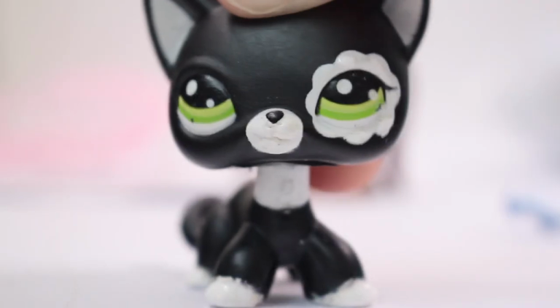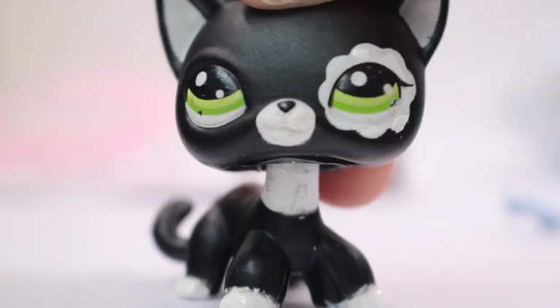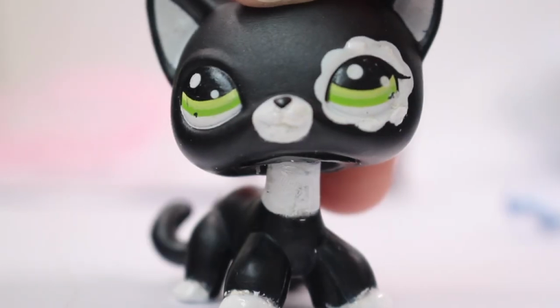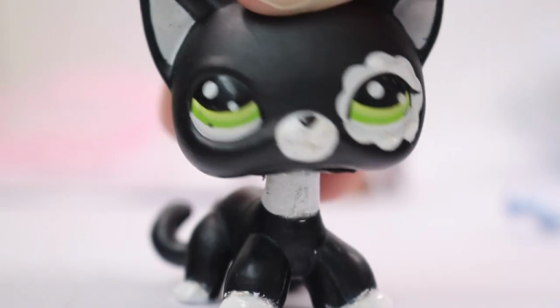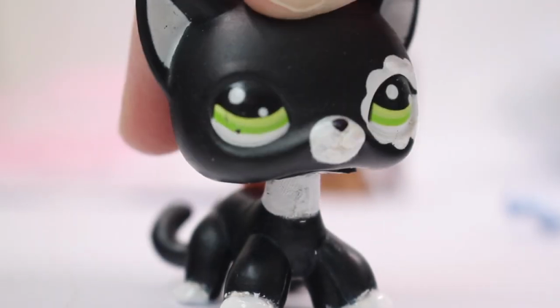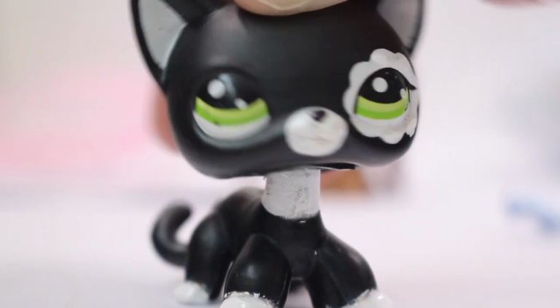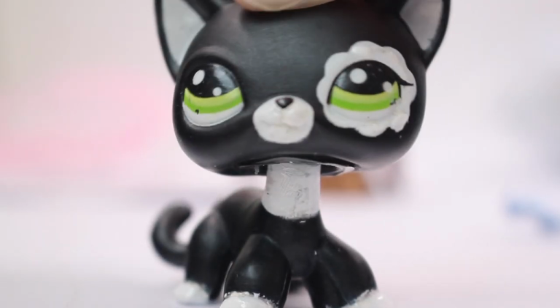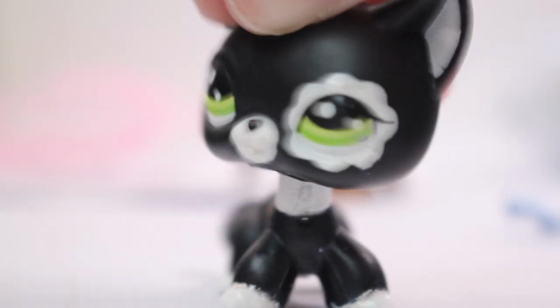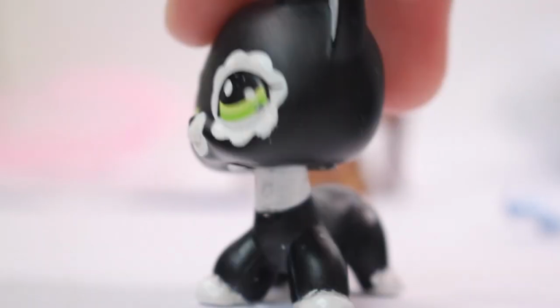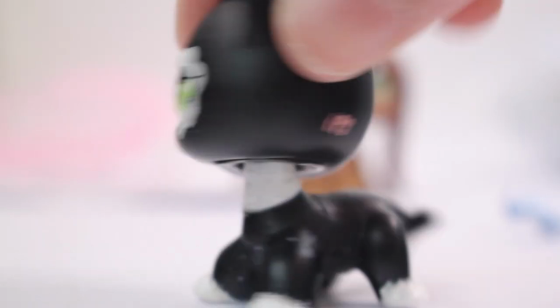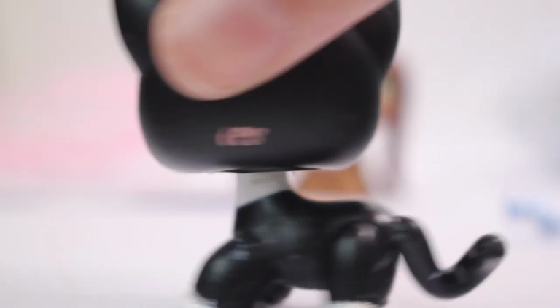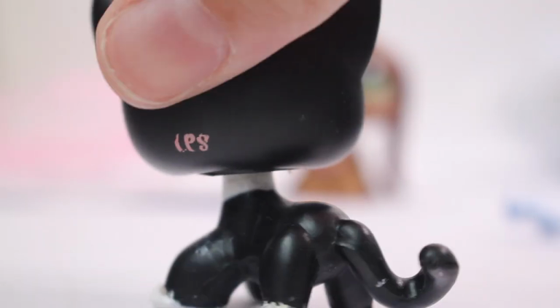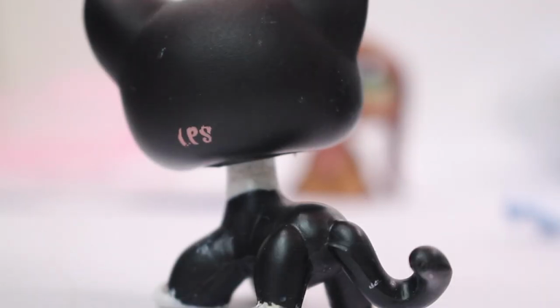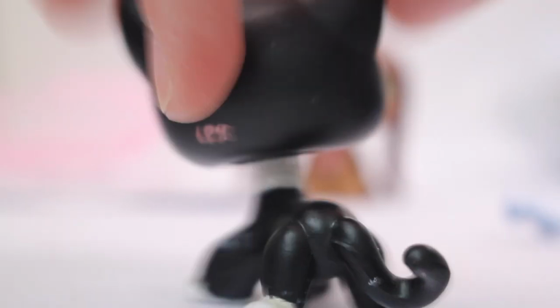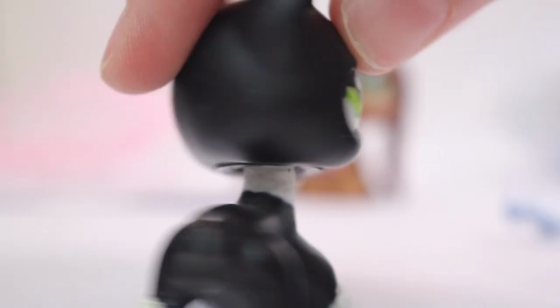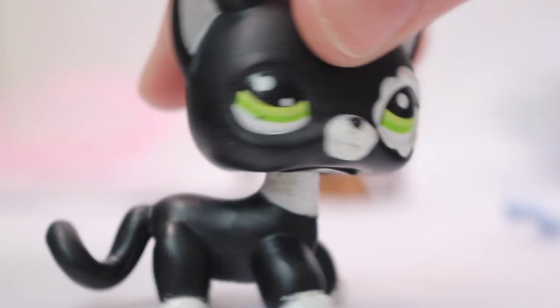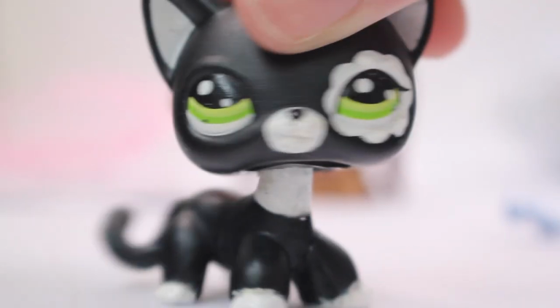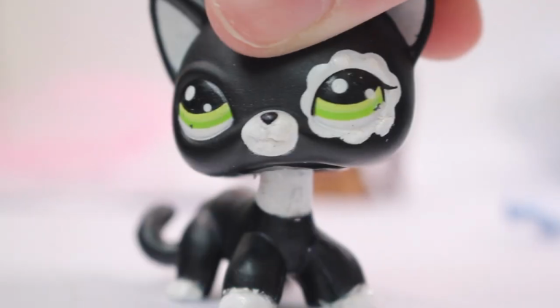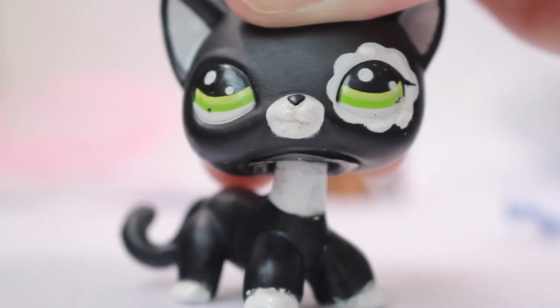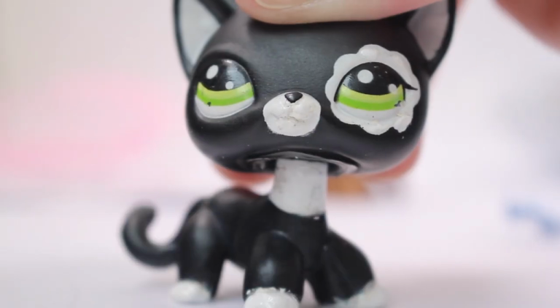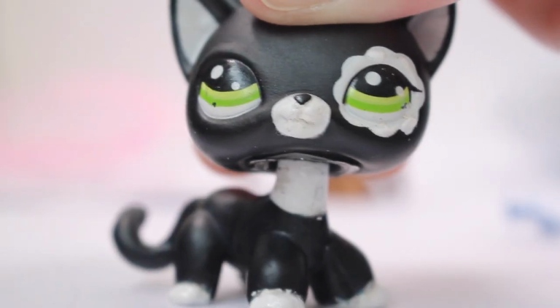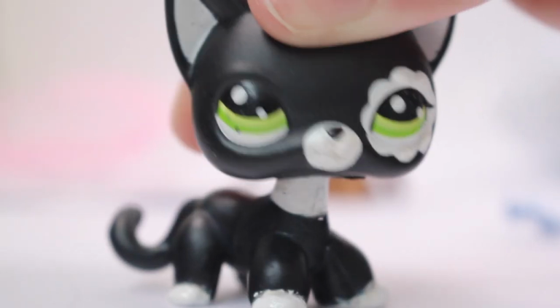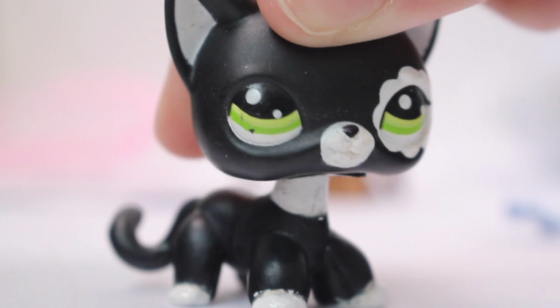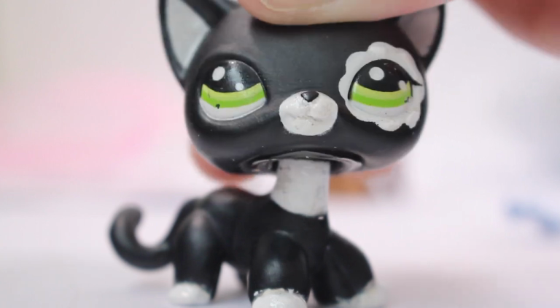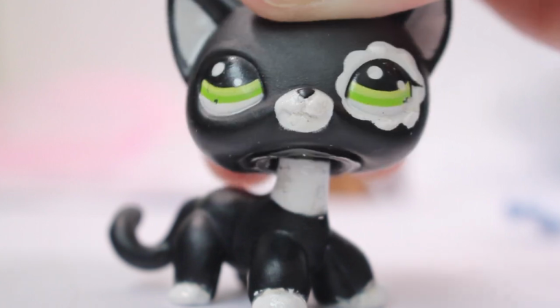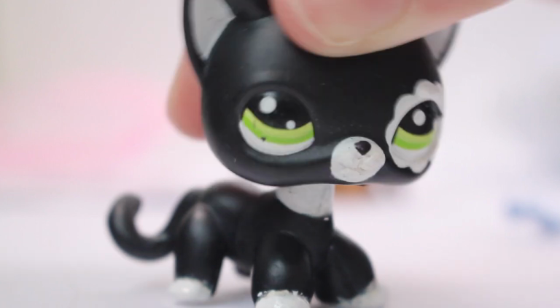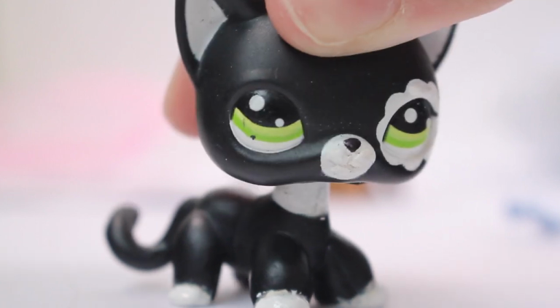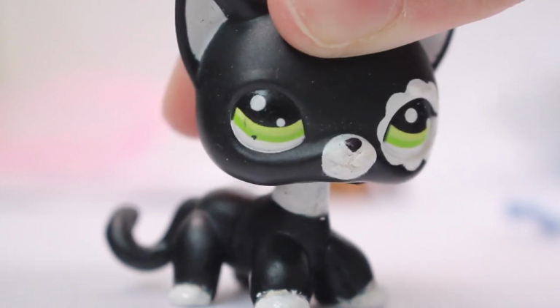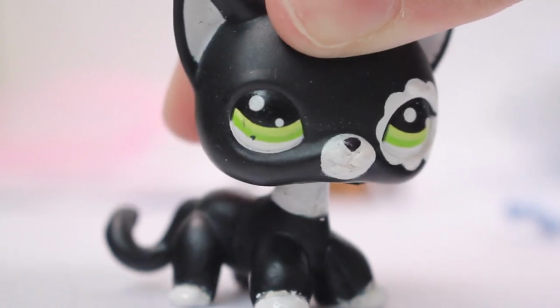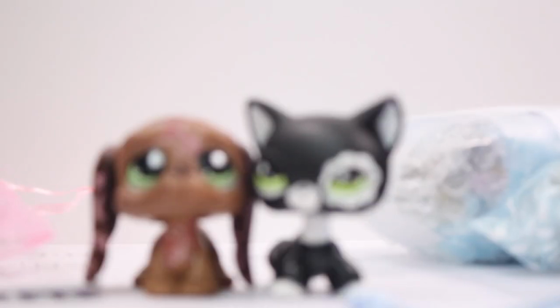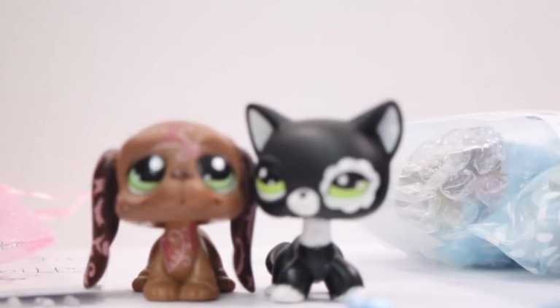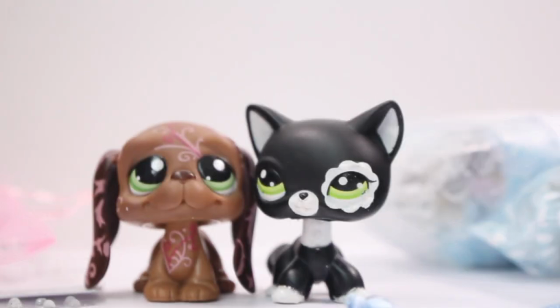Here is the short hair. This is one of my dream pets. Yes, perfect condition!